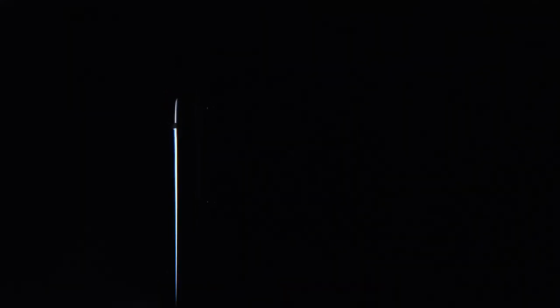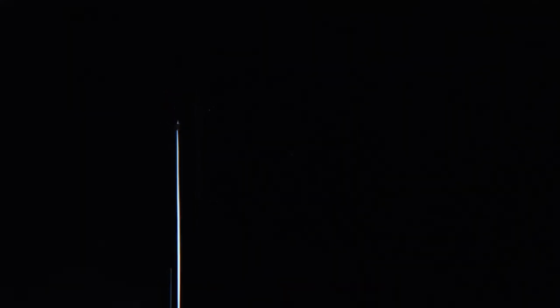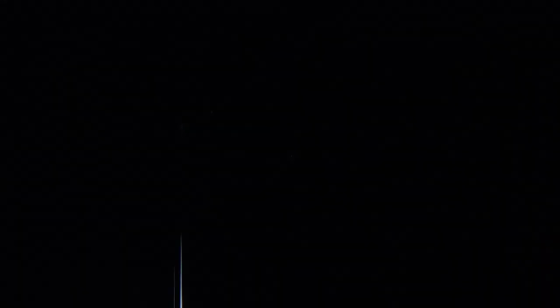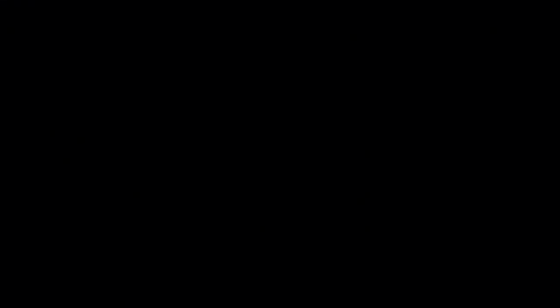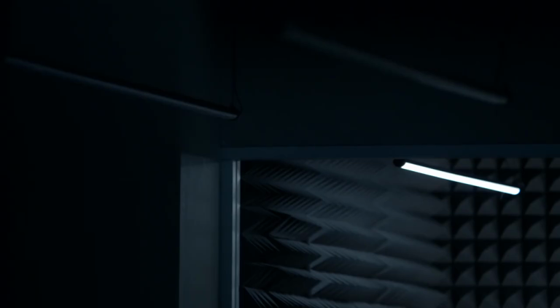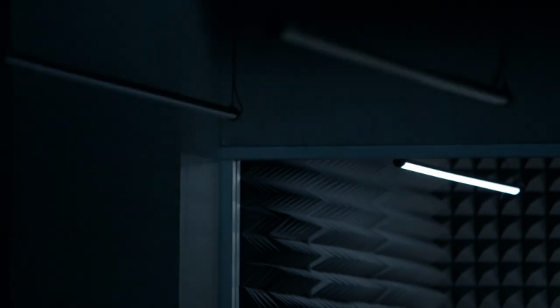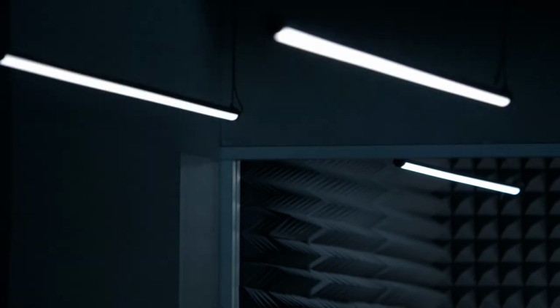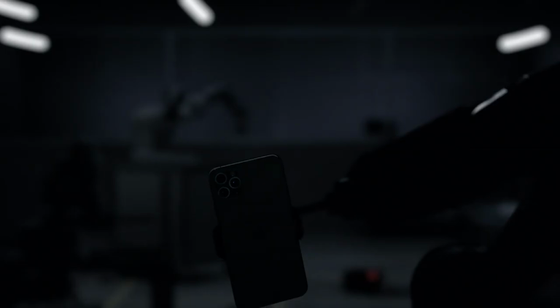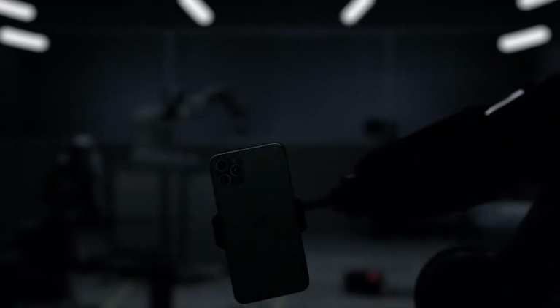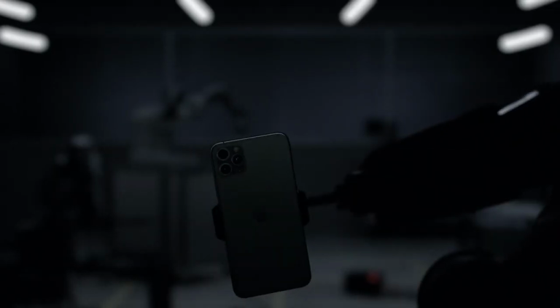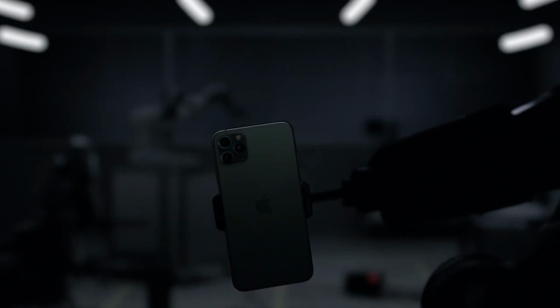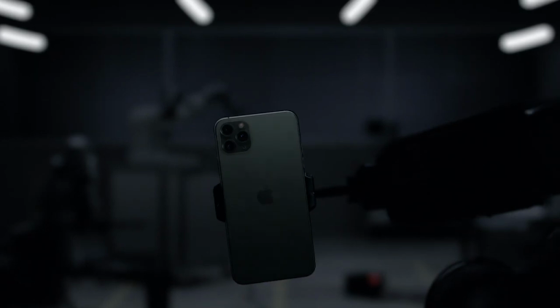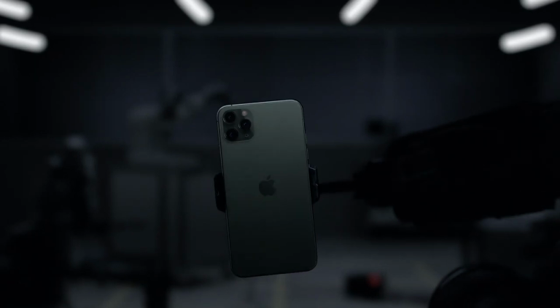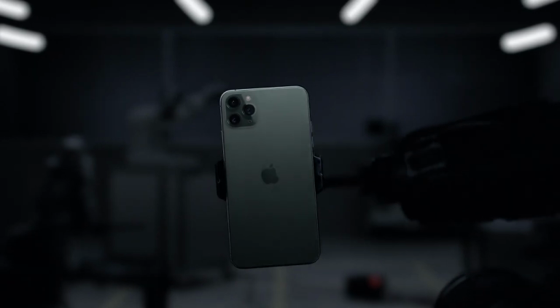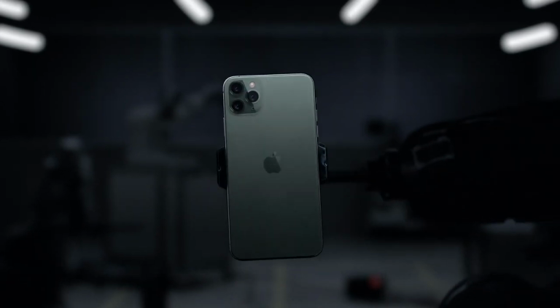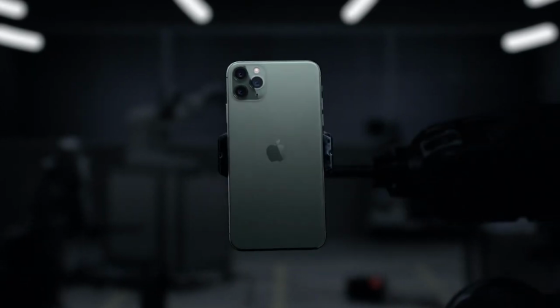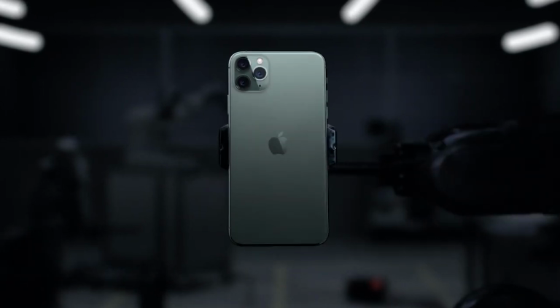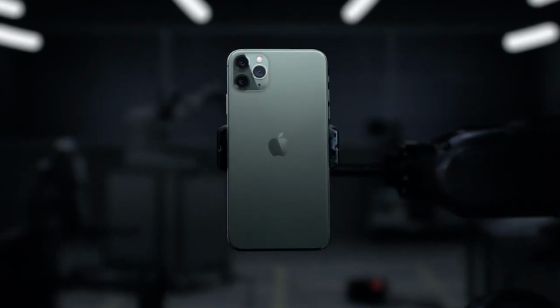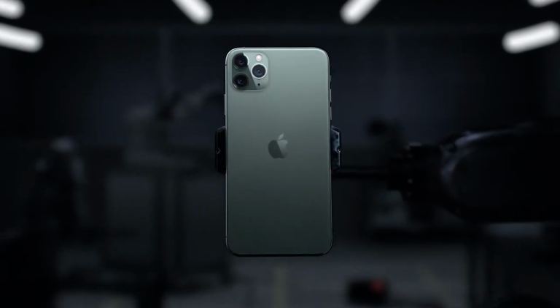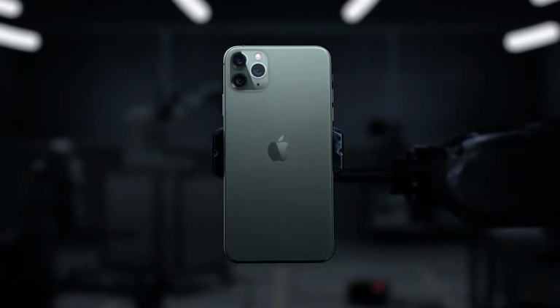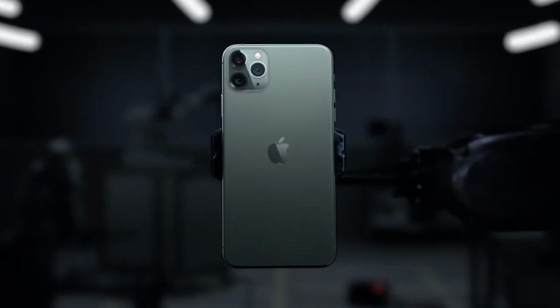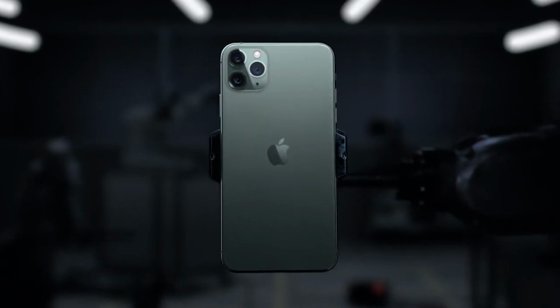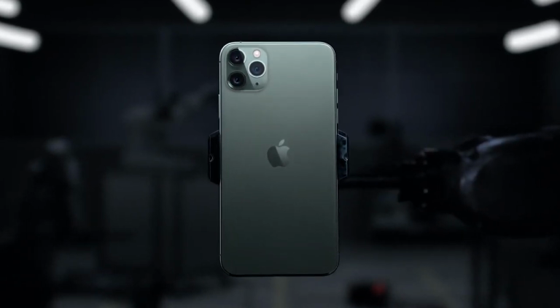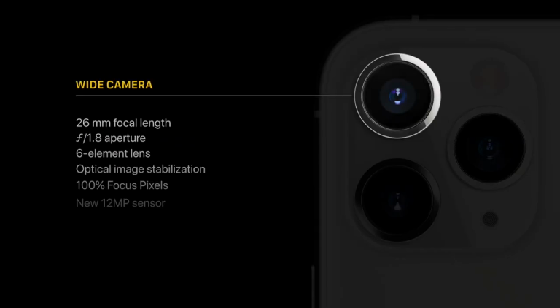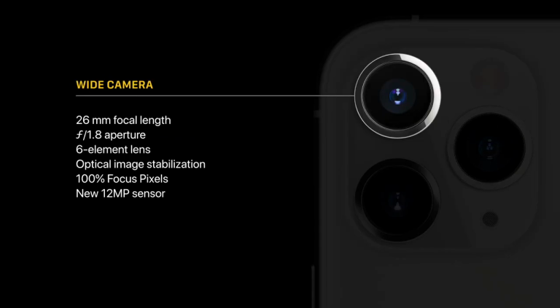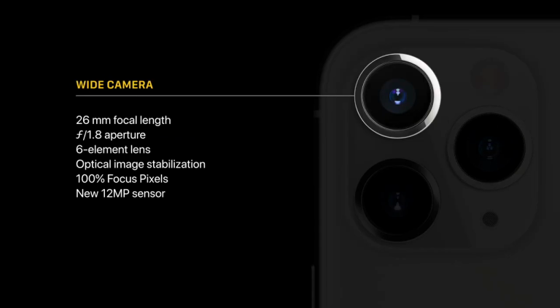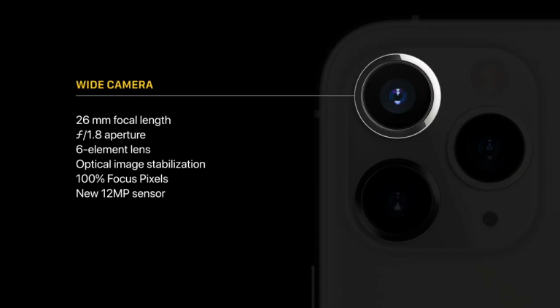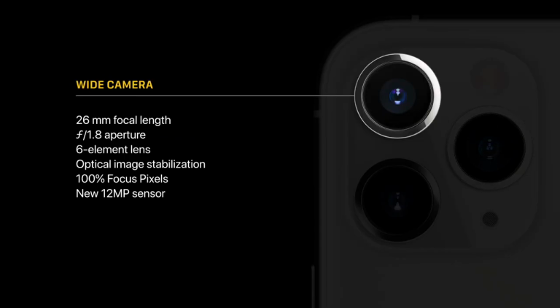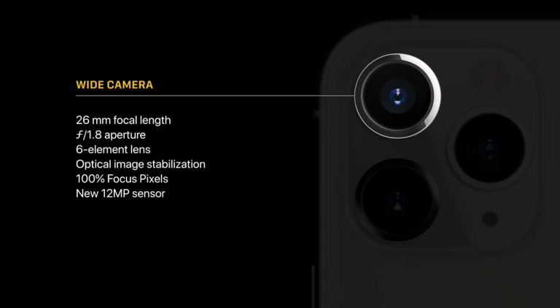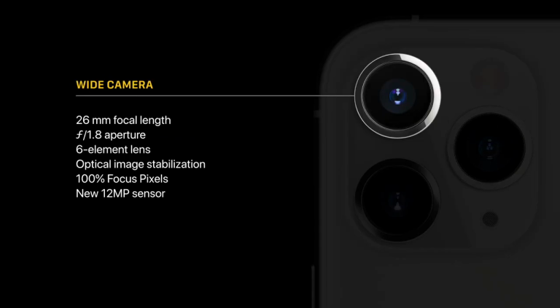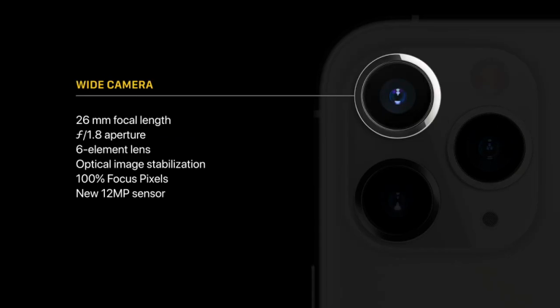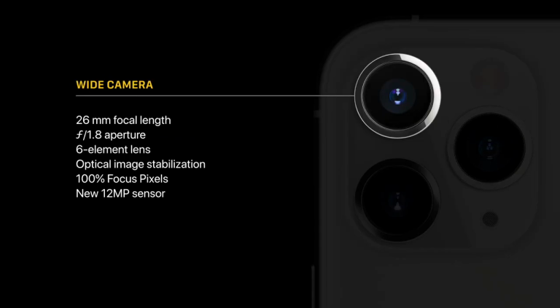iPhone 11 Pro series camera setup. Line phone.